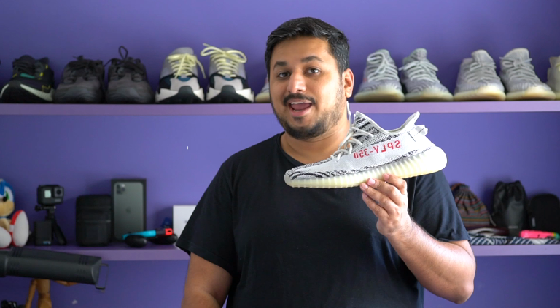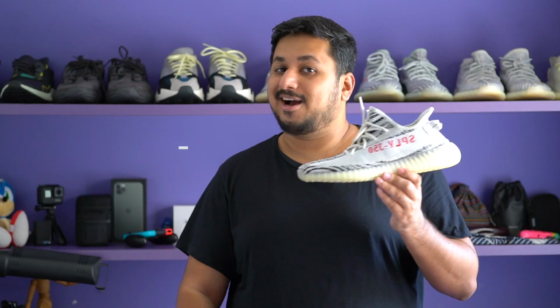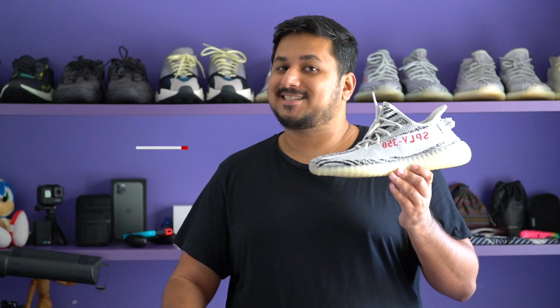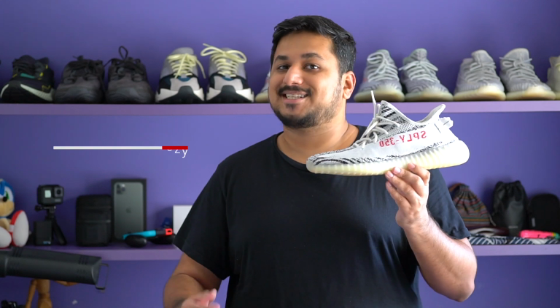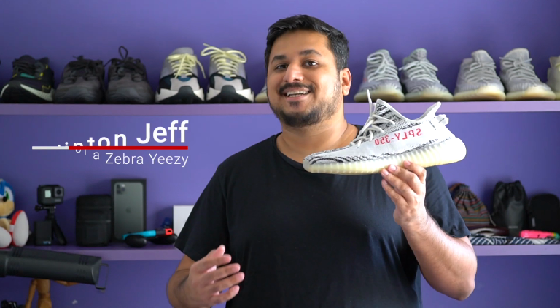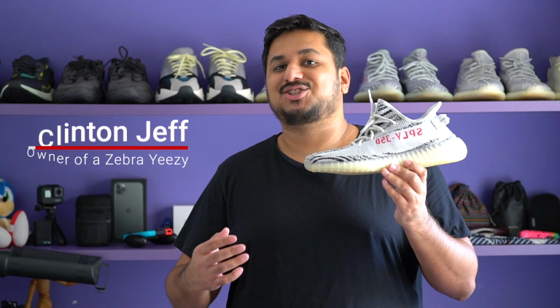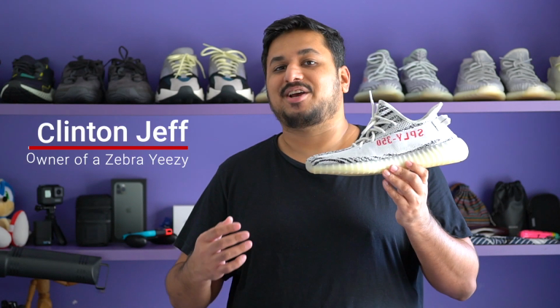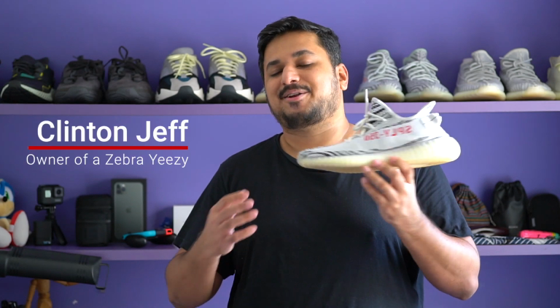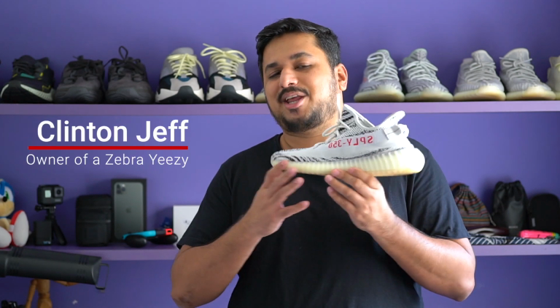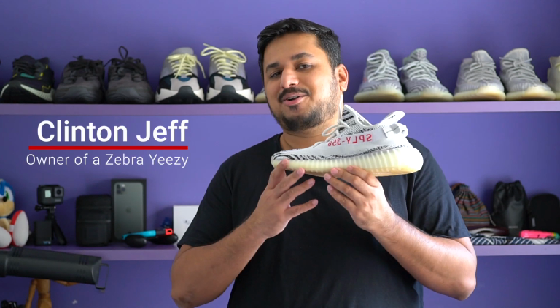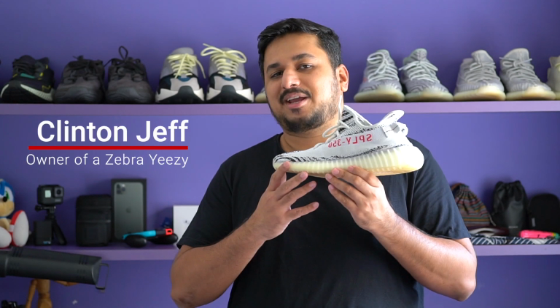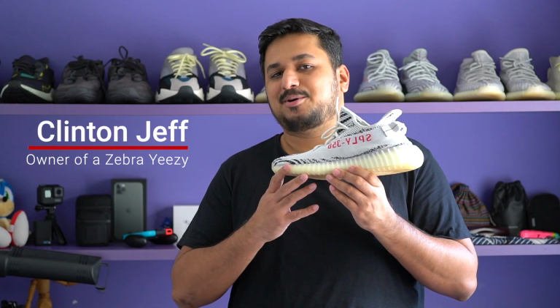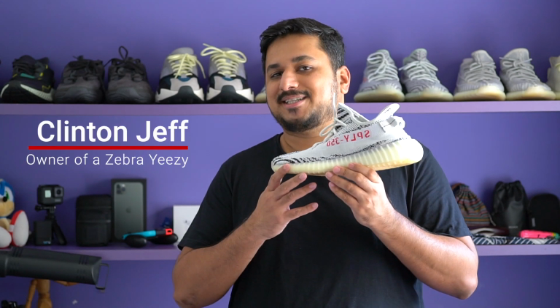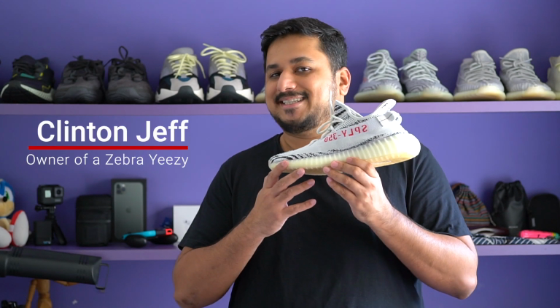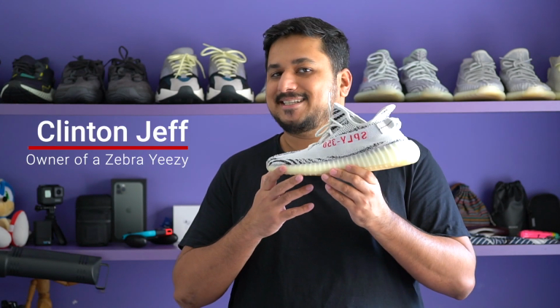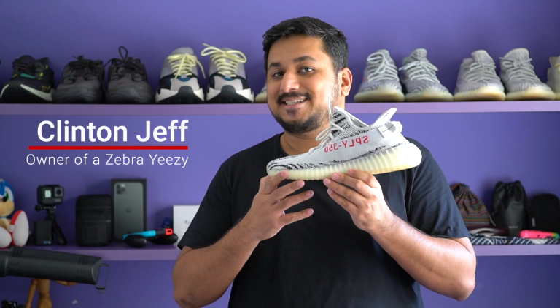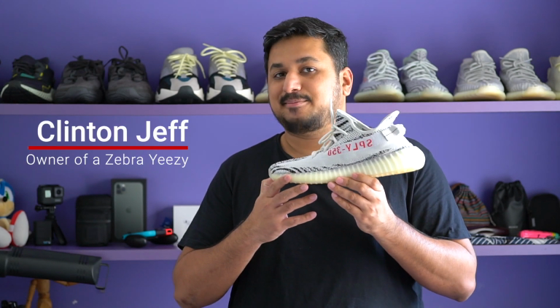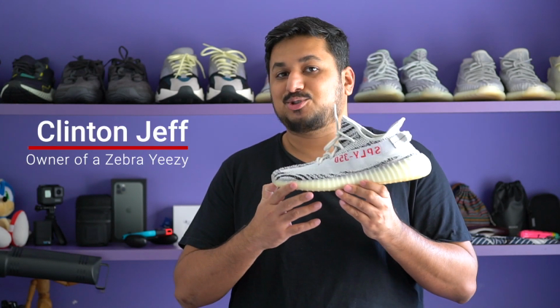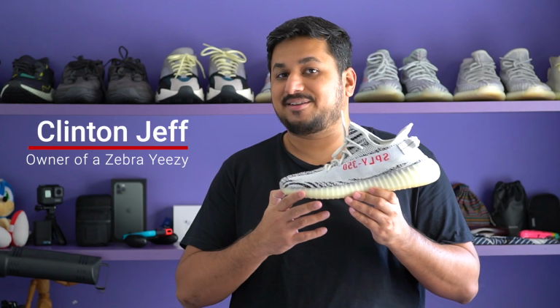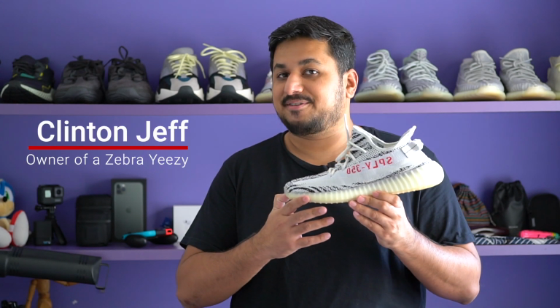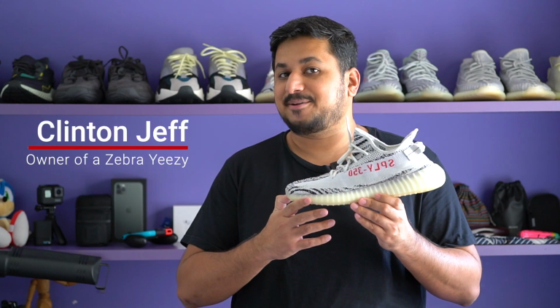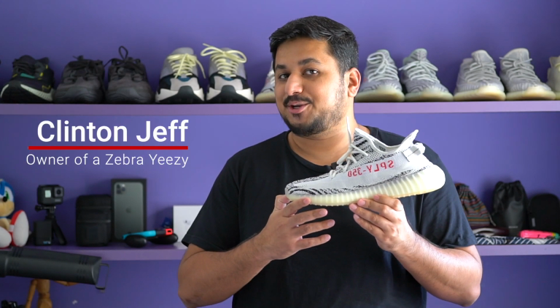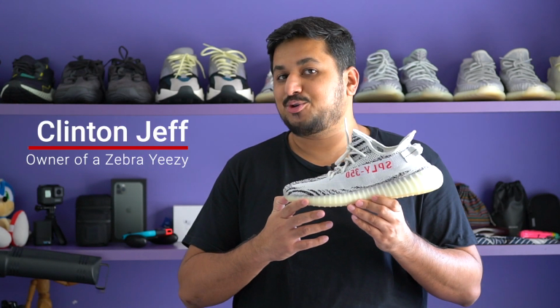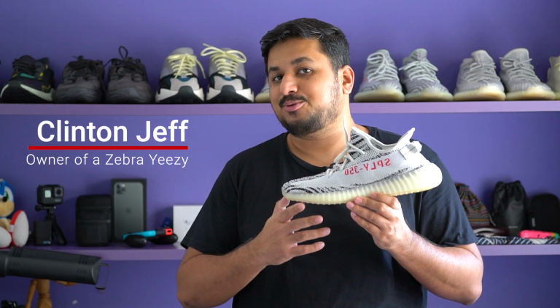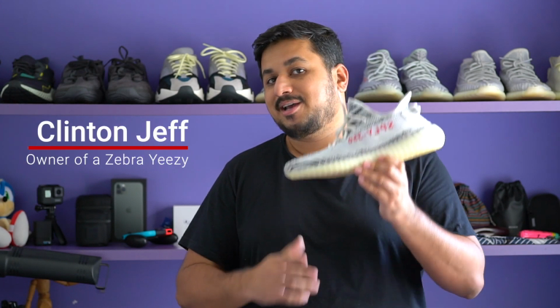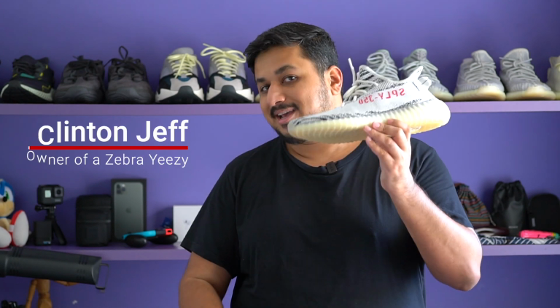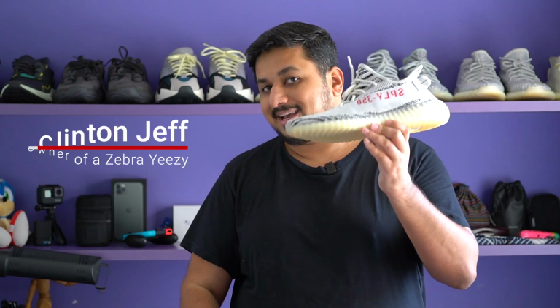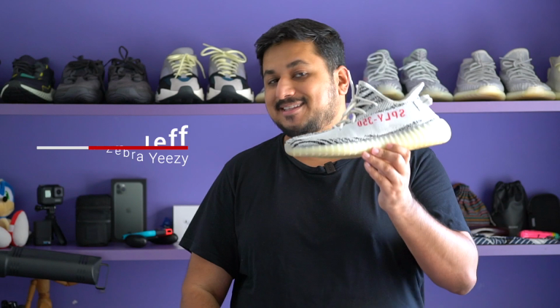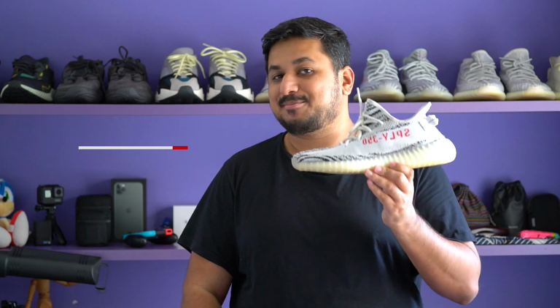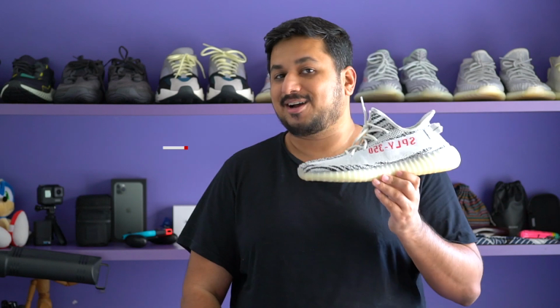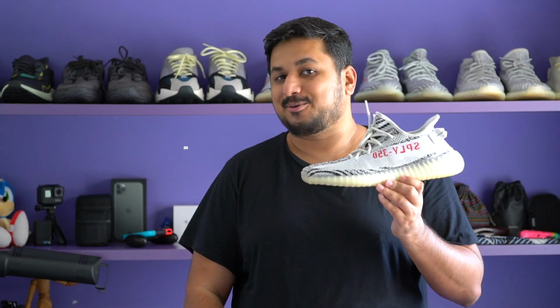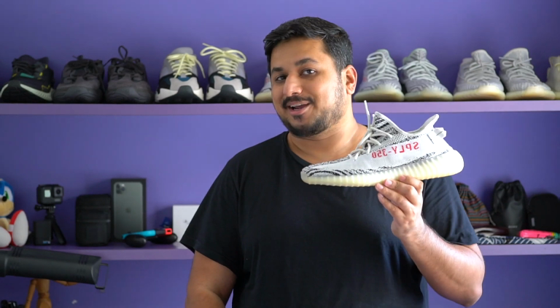Hey guys, this is Clinton Jeff and today we're talking about the Adidas Yeezy Boost 350 V2 in the Zebra colorway.